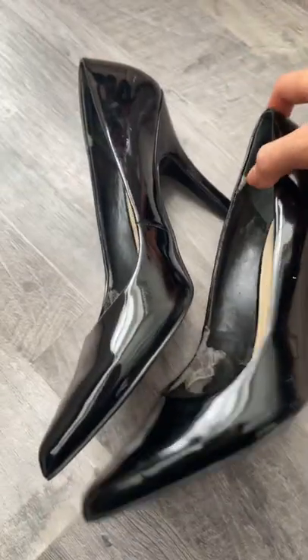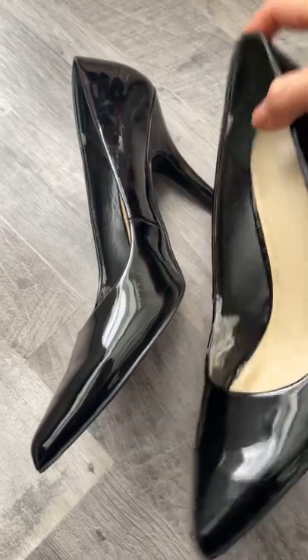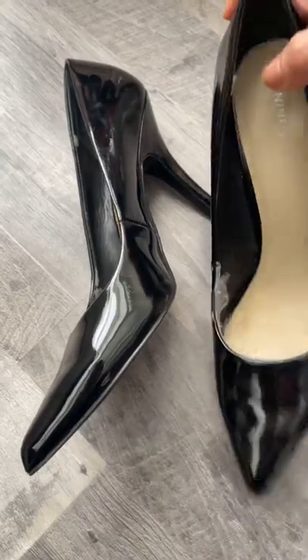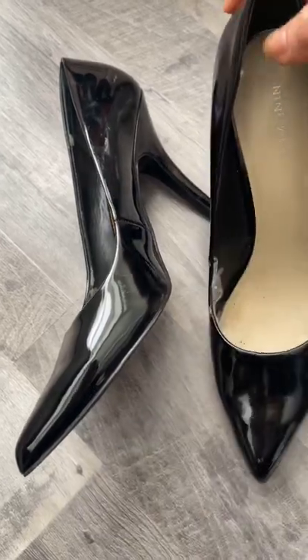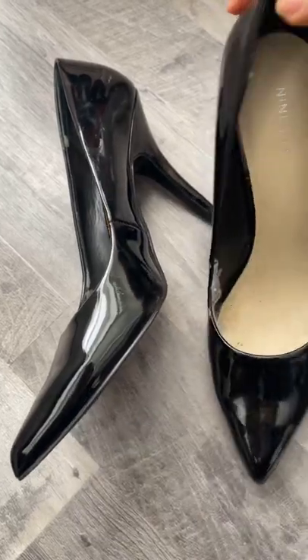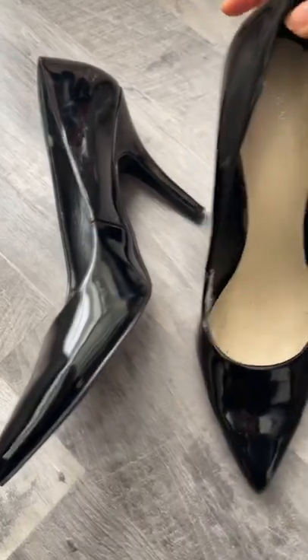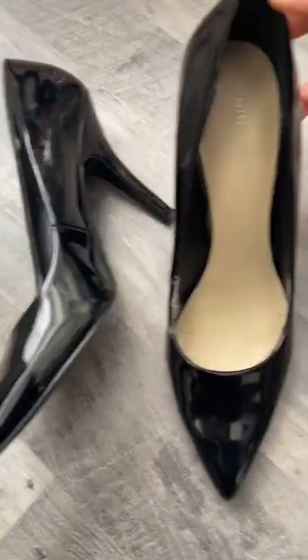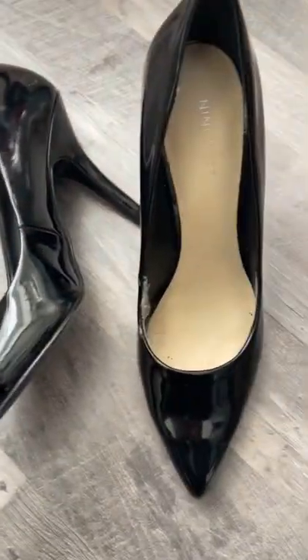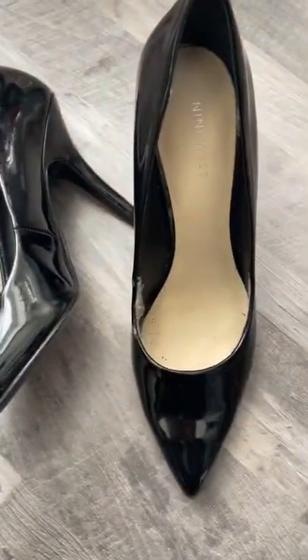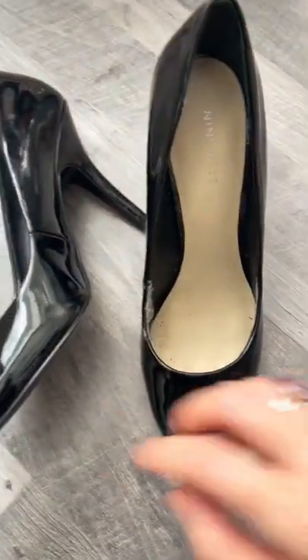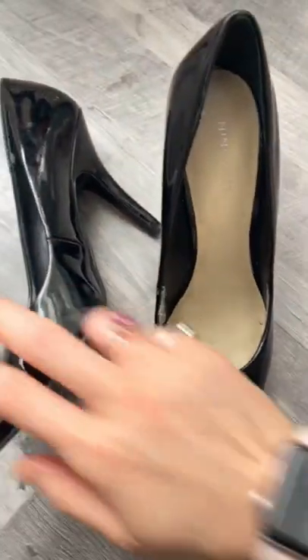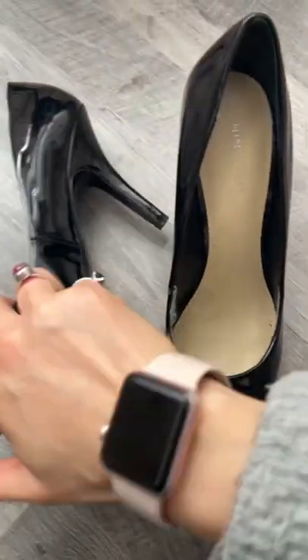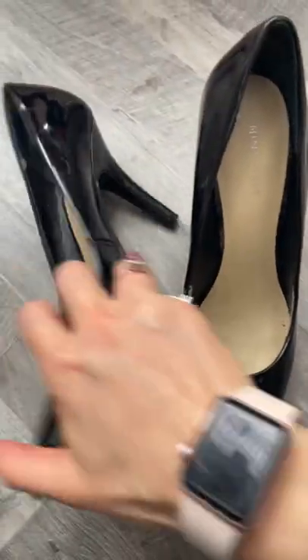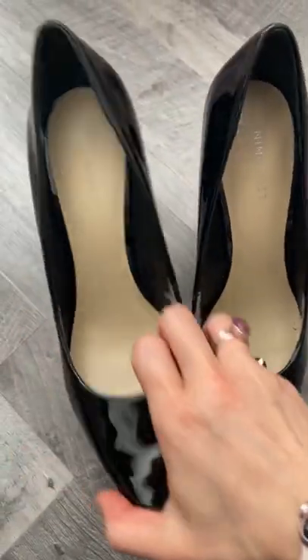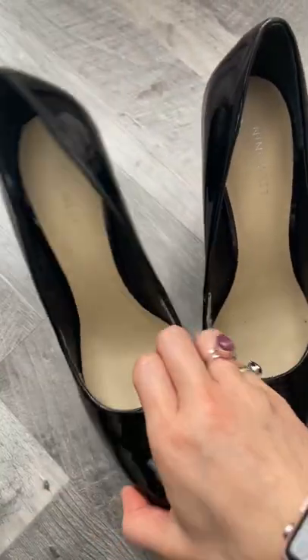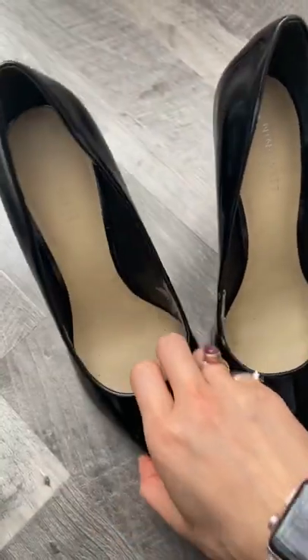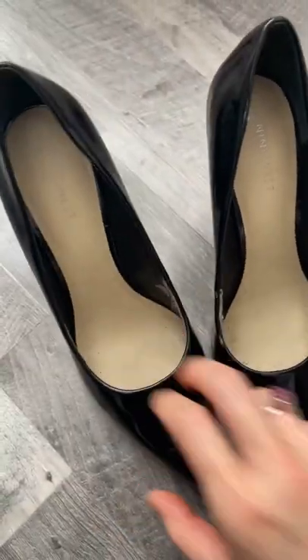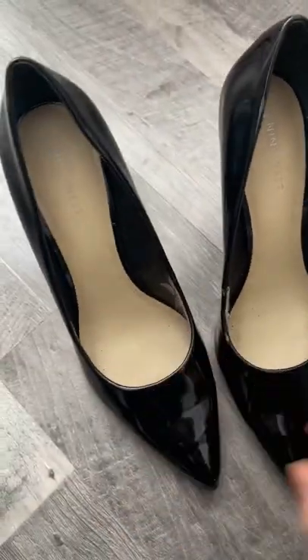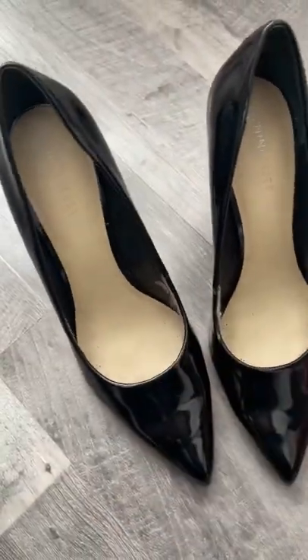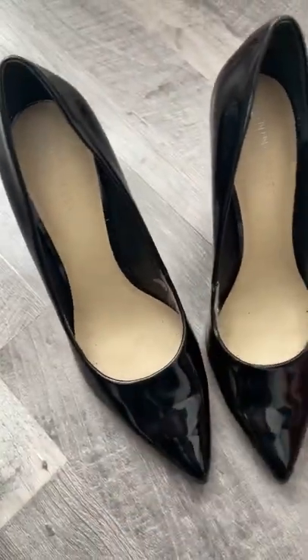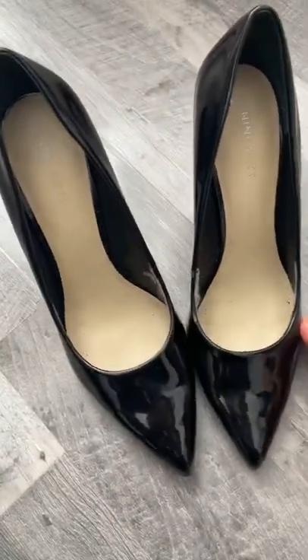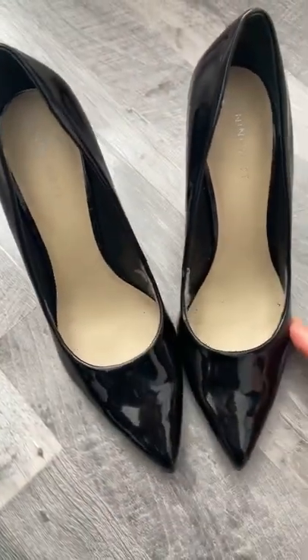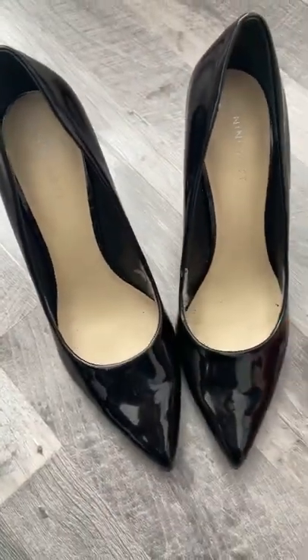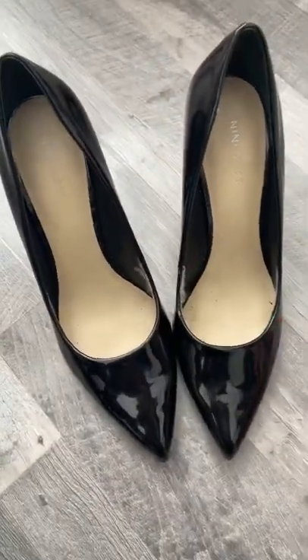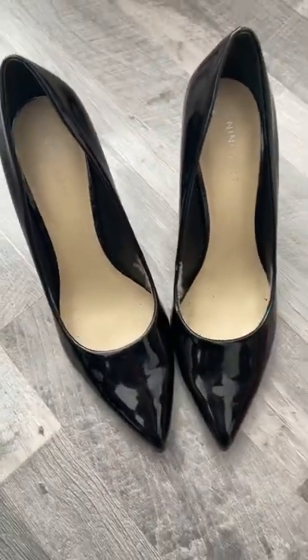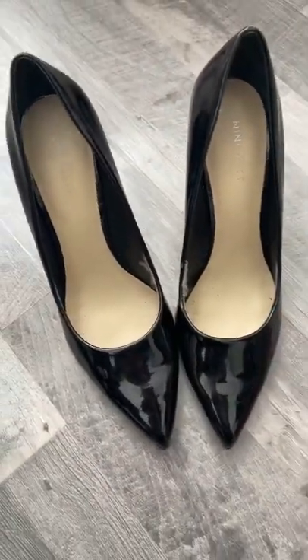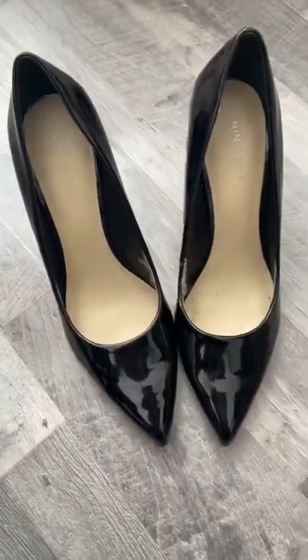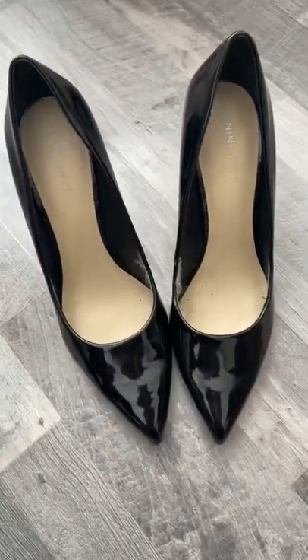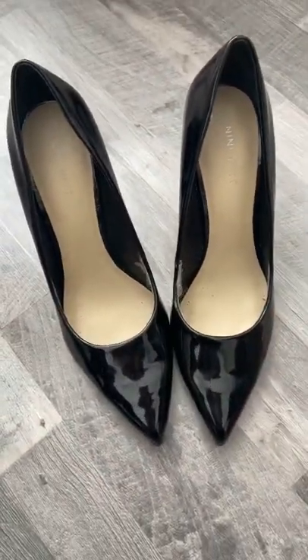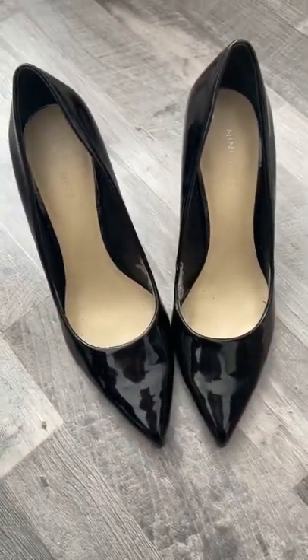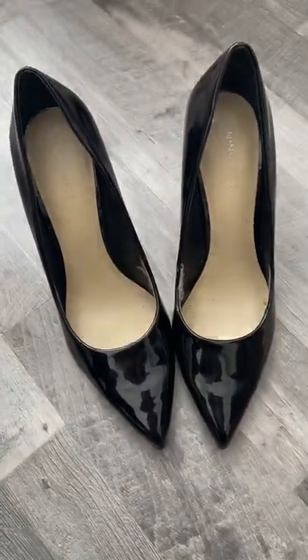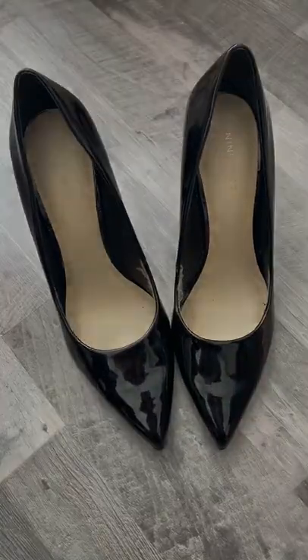What do you think? Like right now — super old Nine West heels.